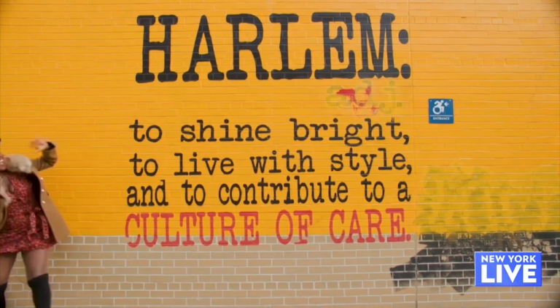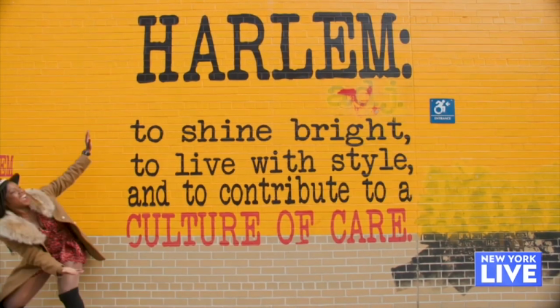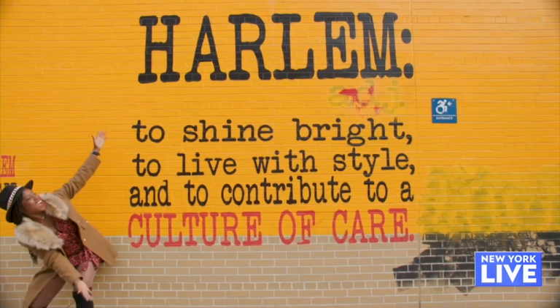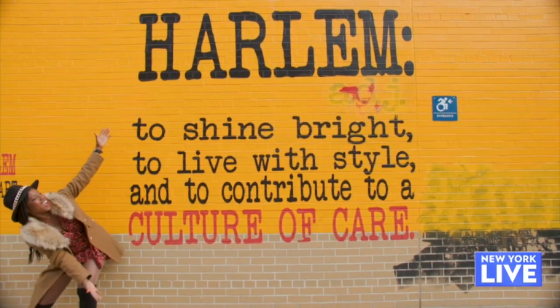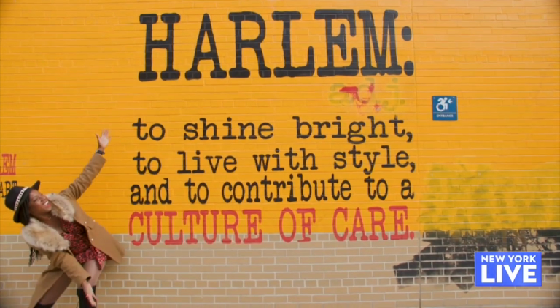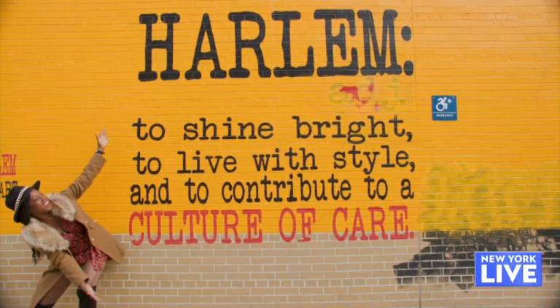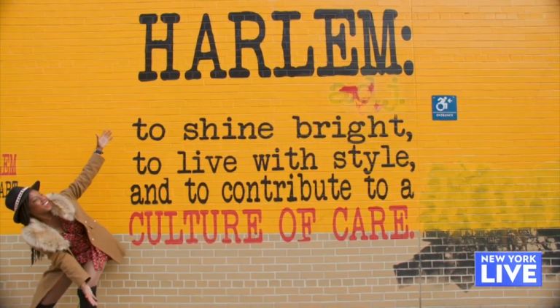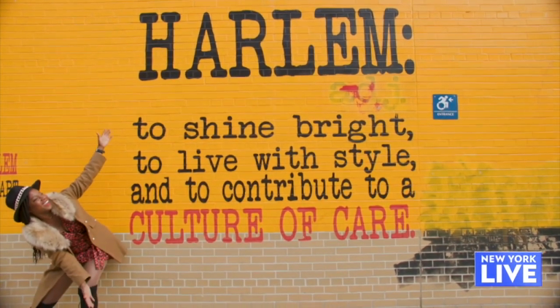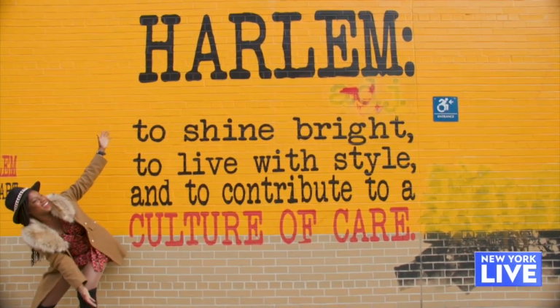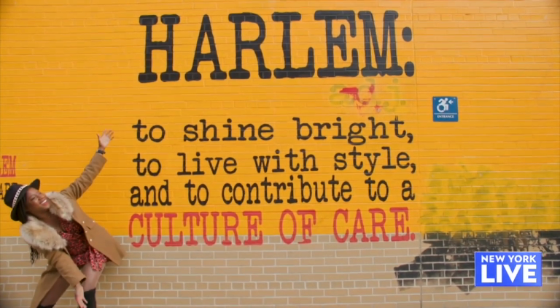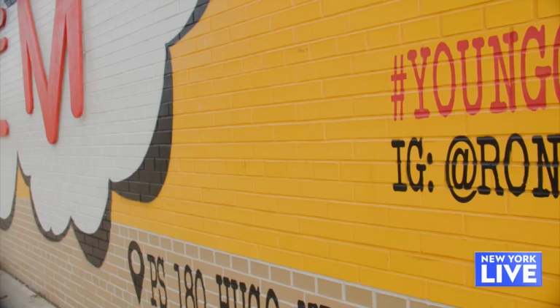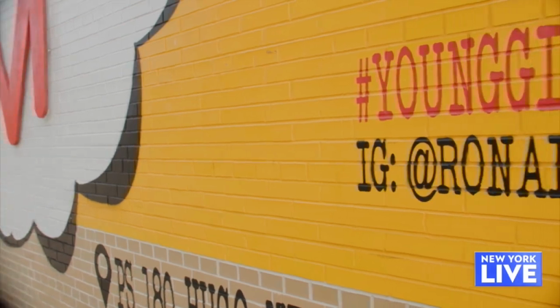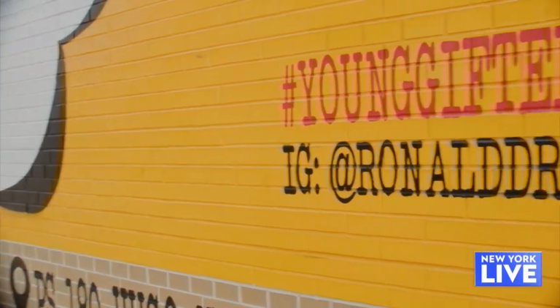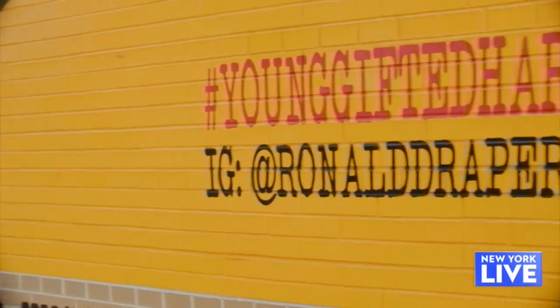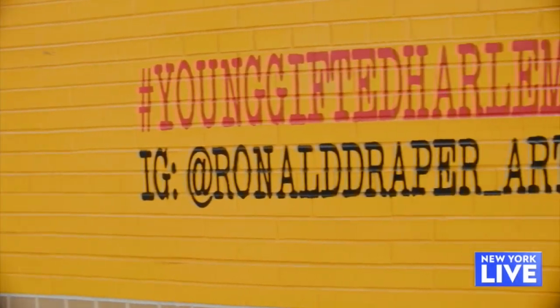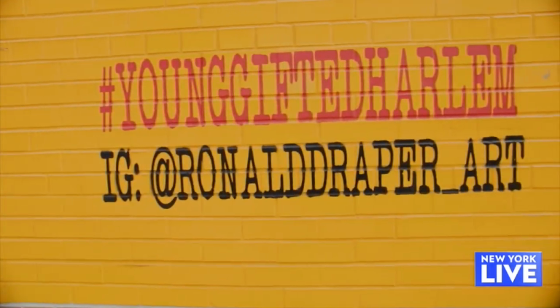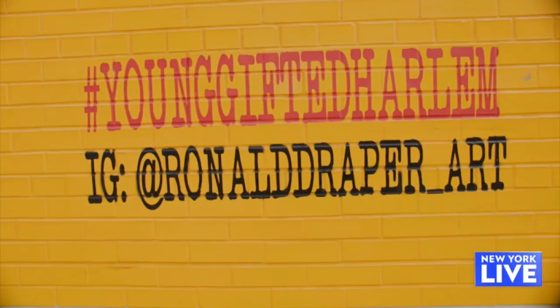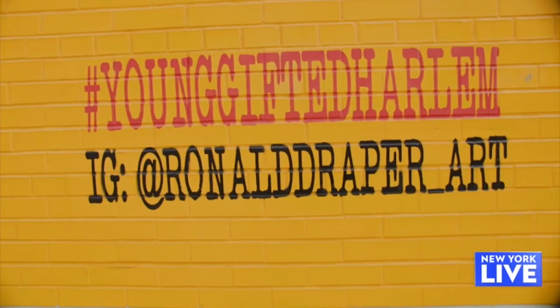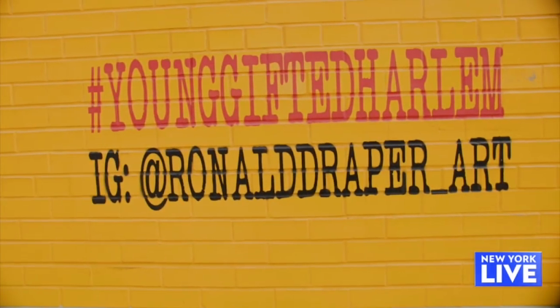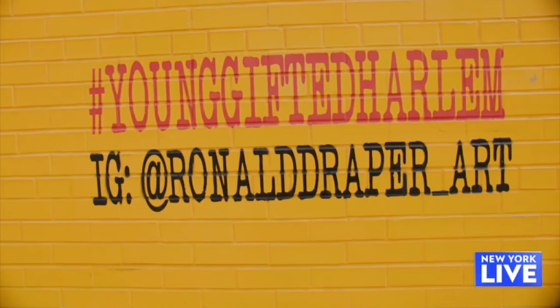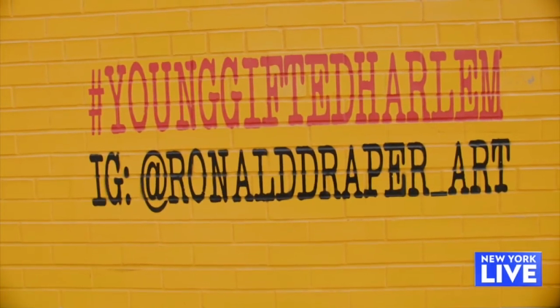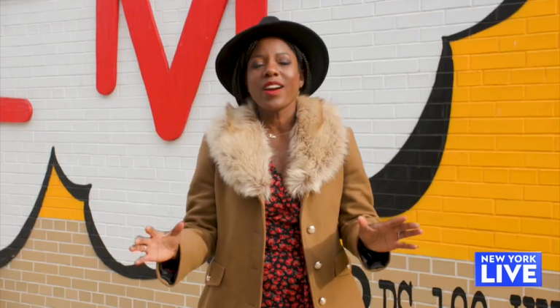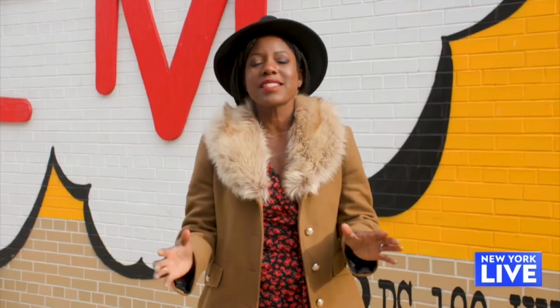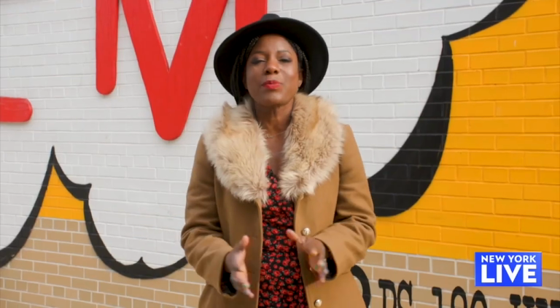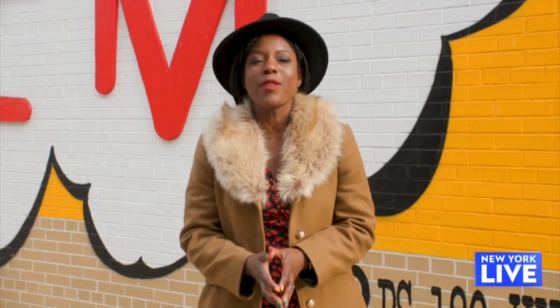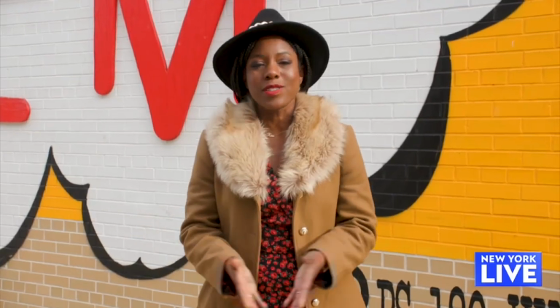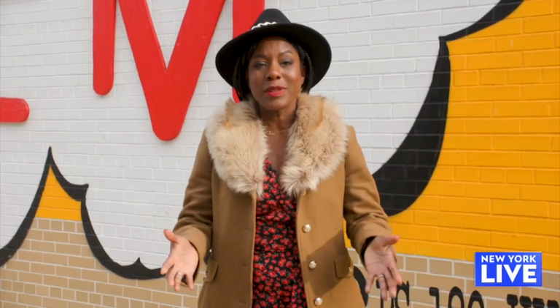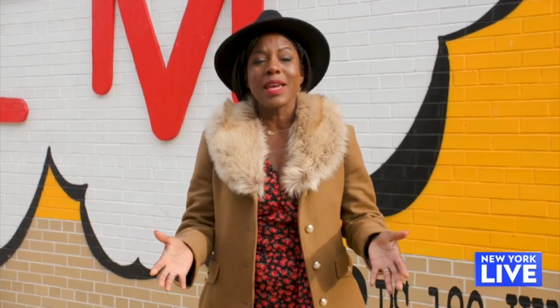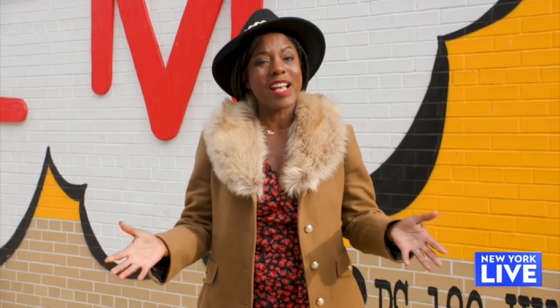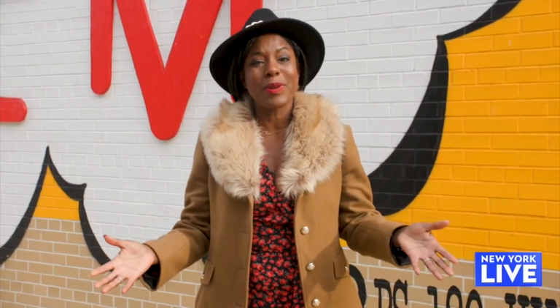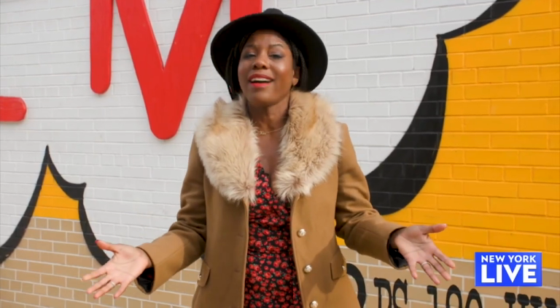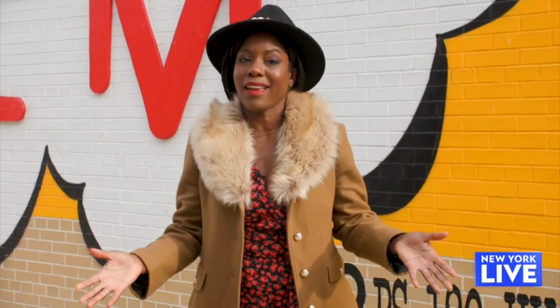And to contribute to a culture of care. Donated by local artist Ronald Draper, this piece of art is inspiring to students and passerby alike.